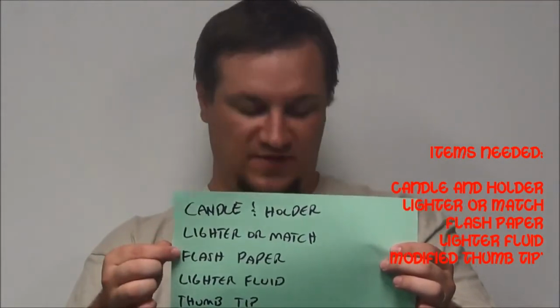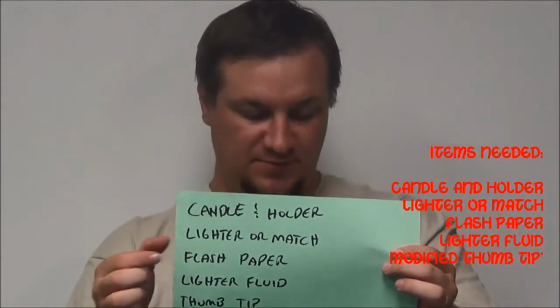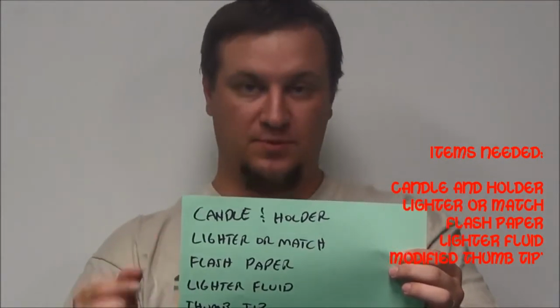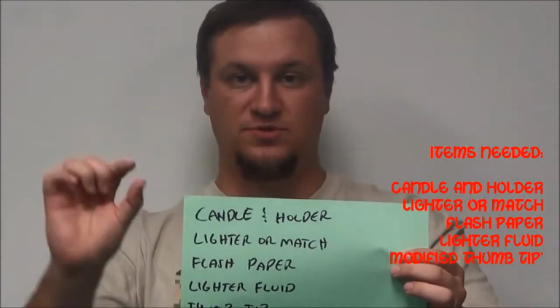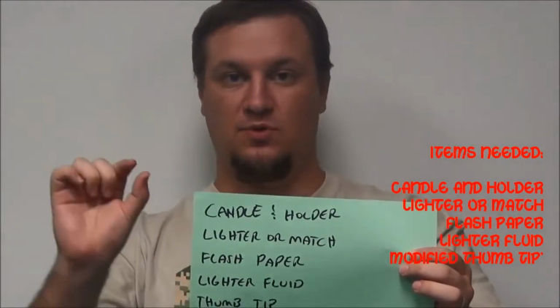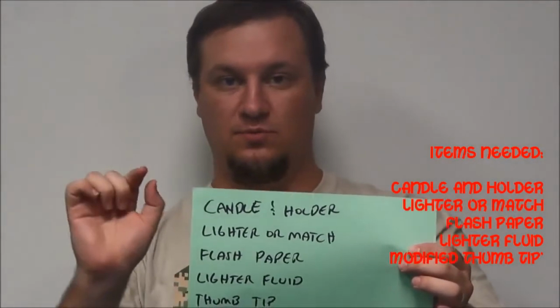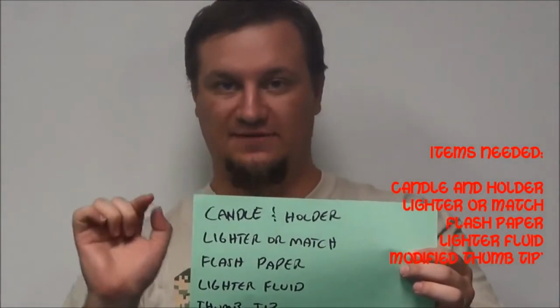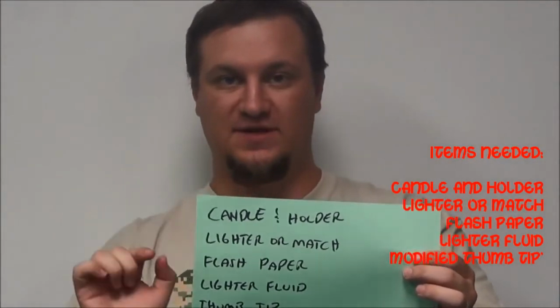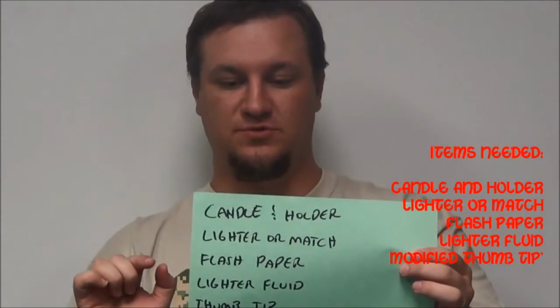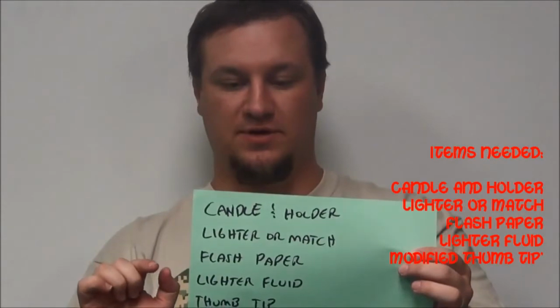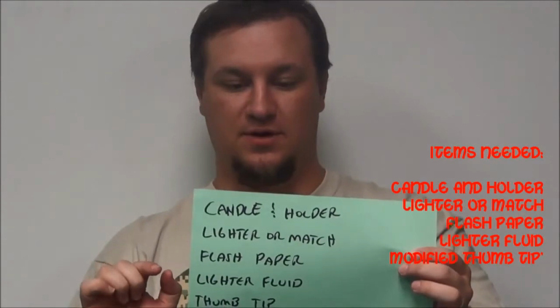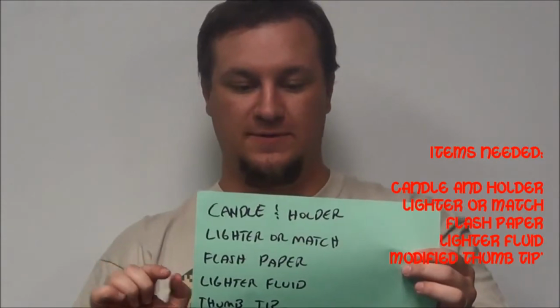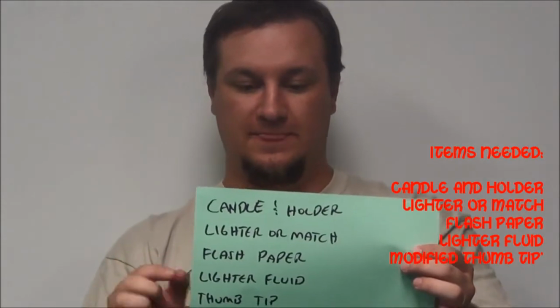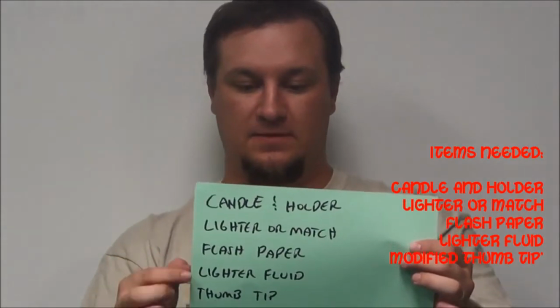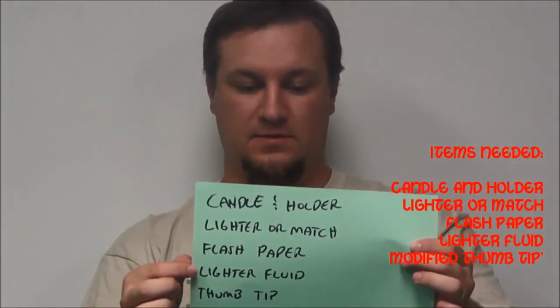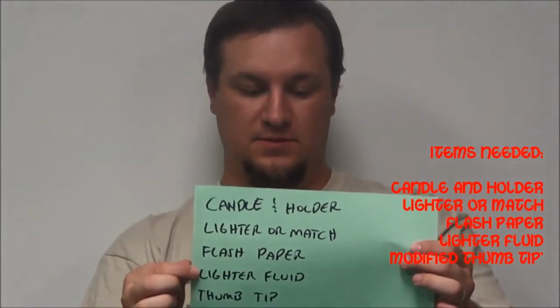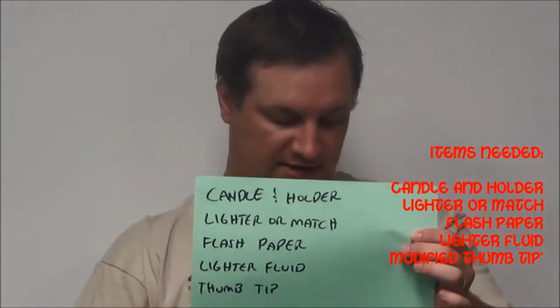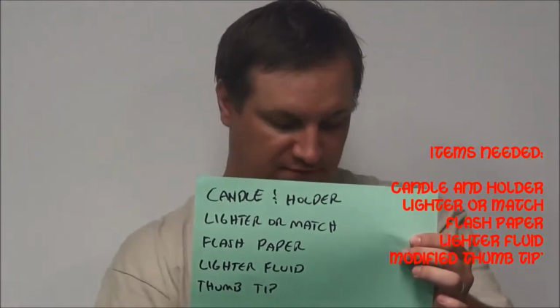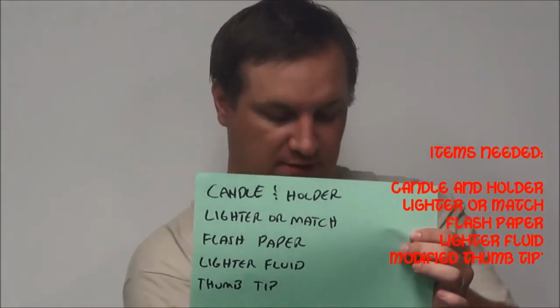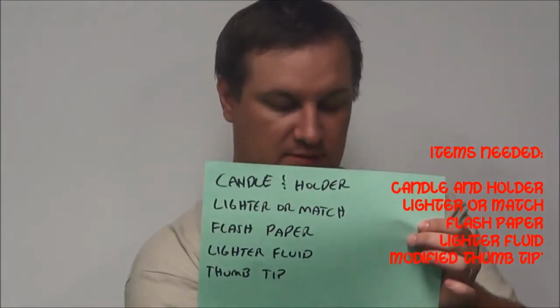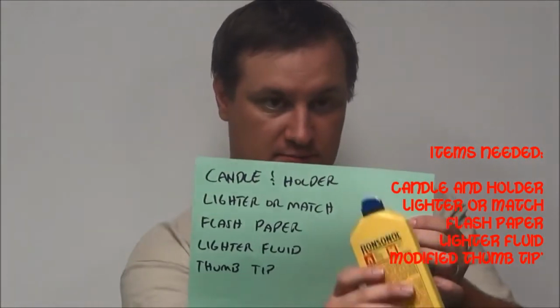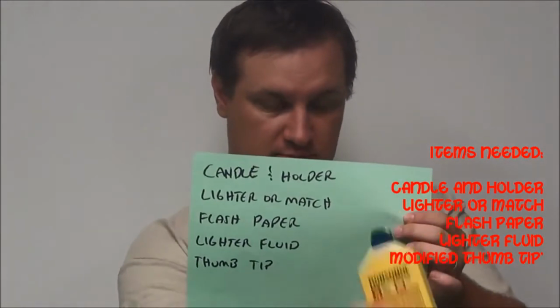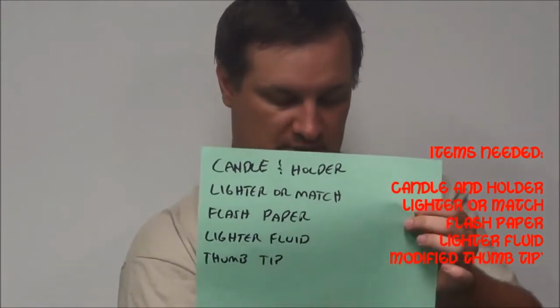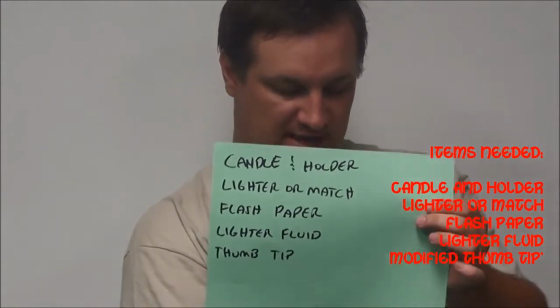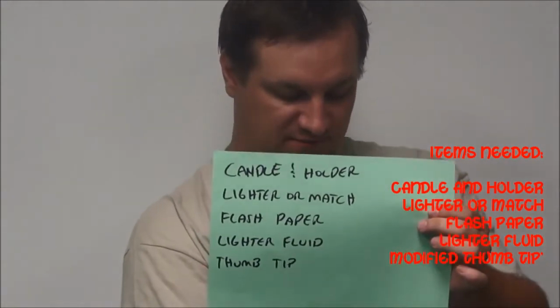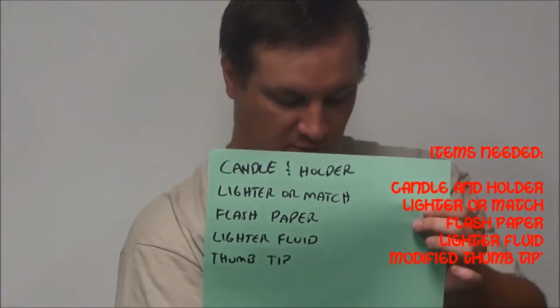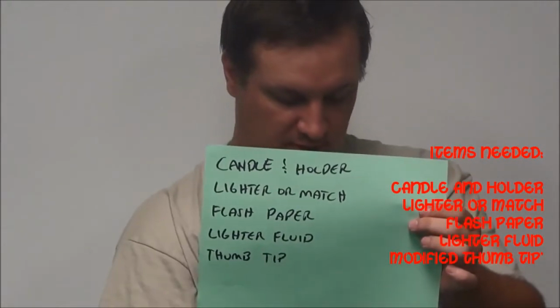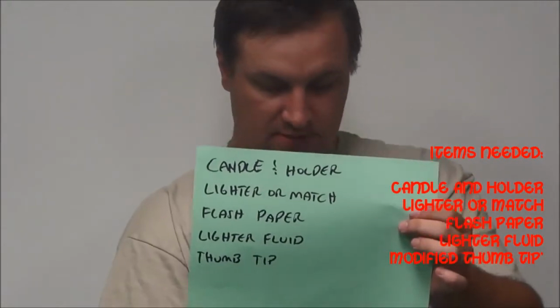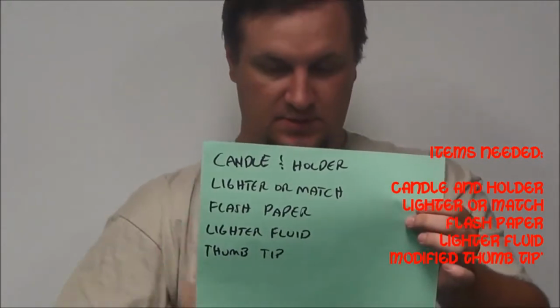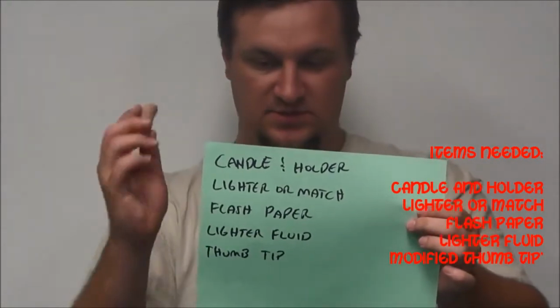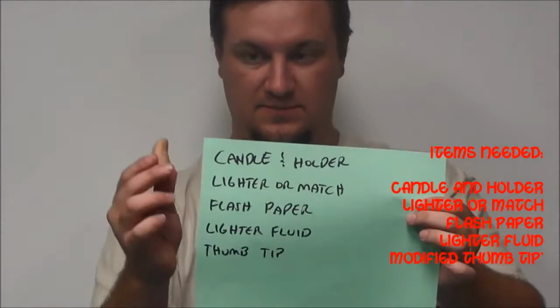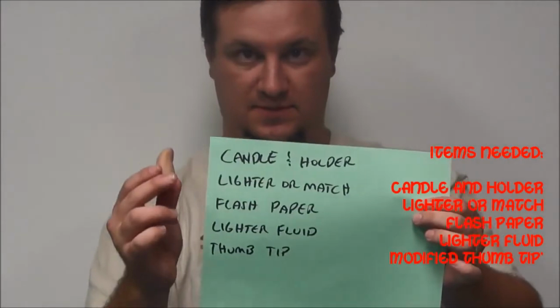Flash paper, which is what life and death was written on, lighter fluid, and that's for this thumb tip.